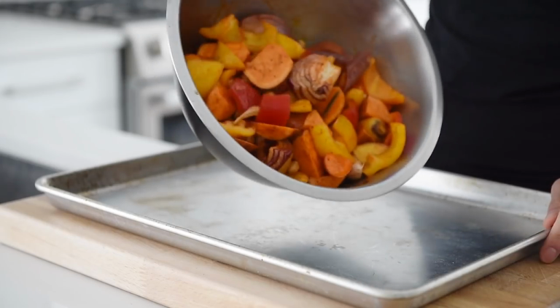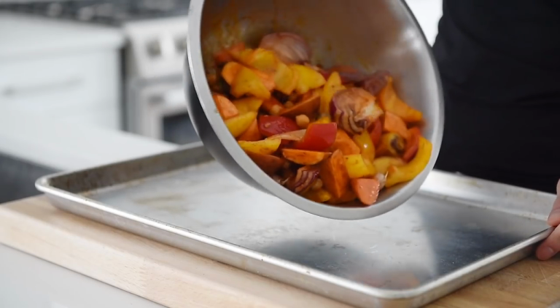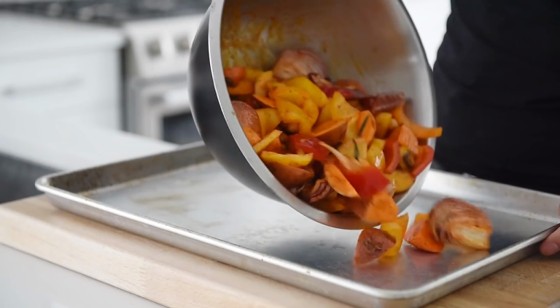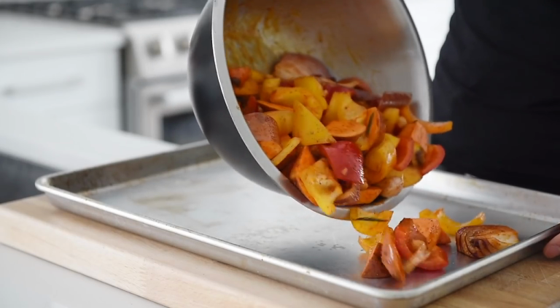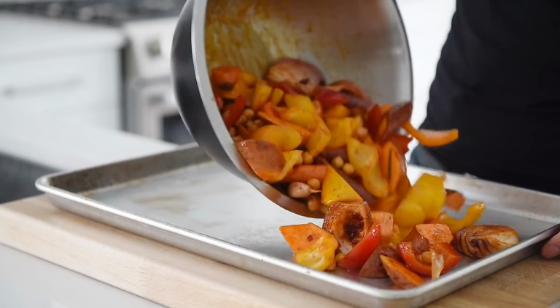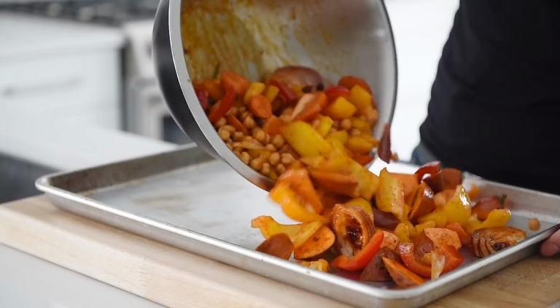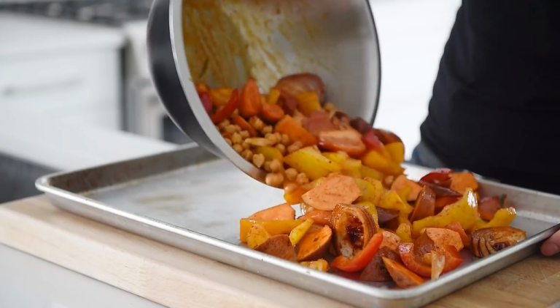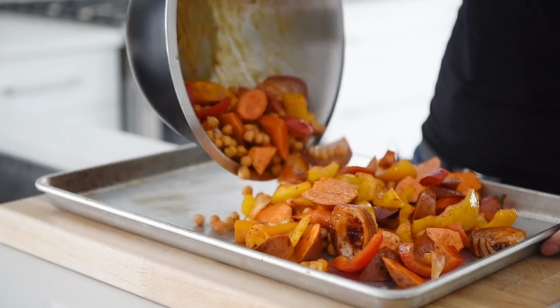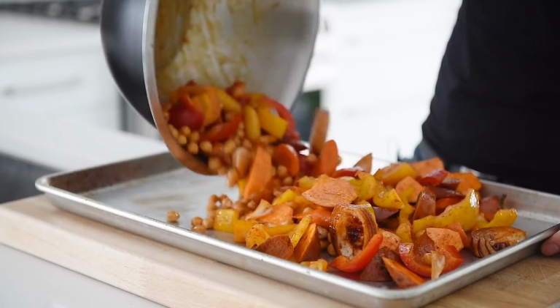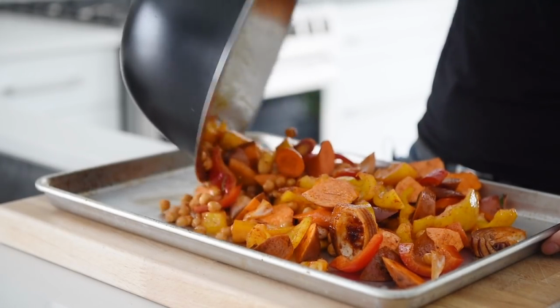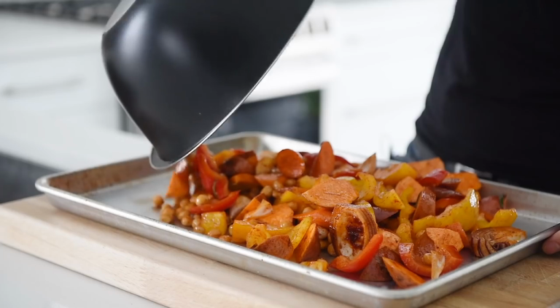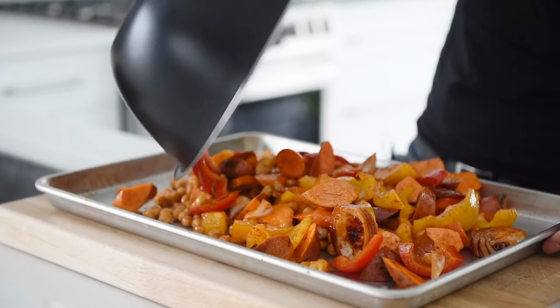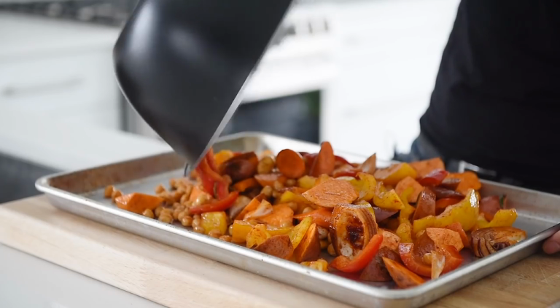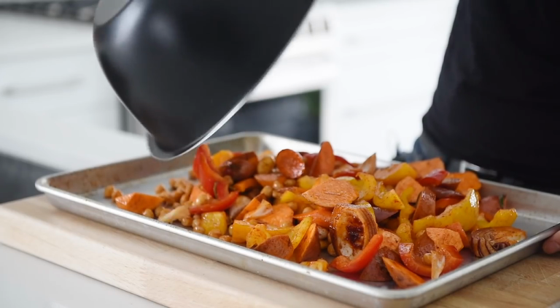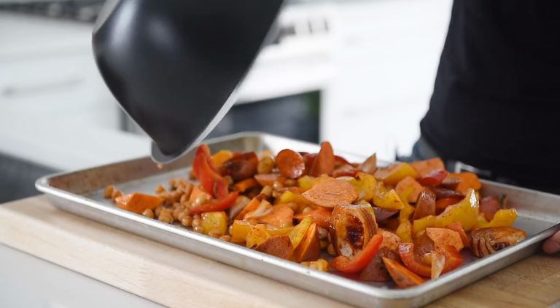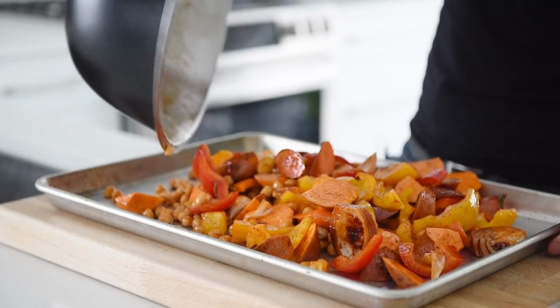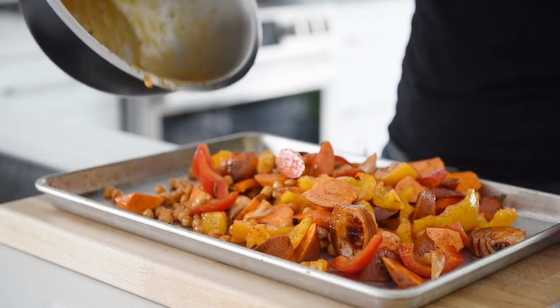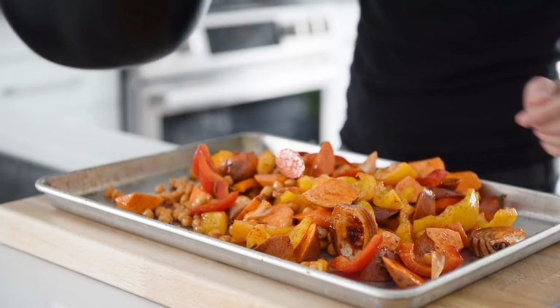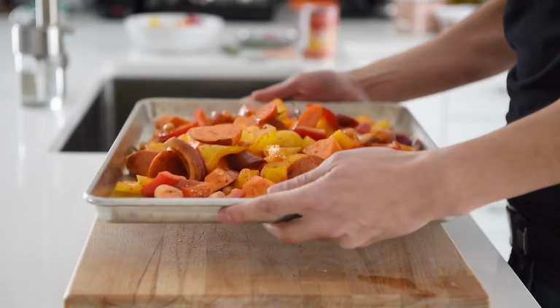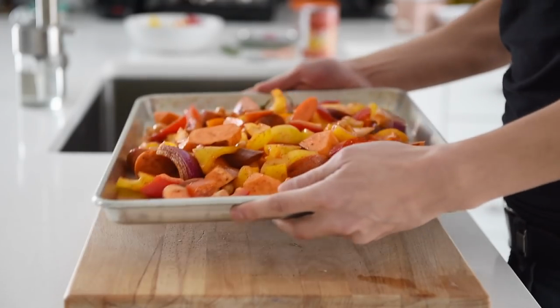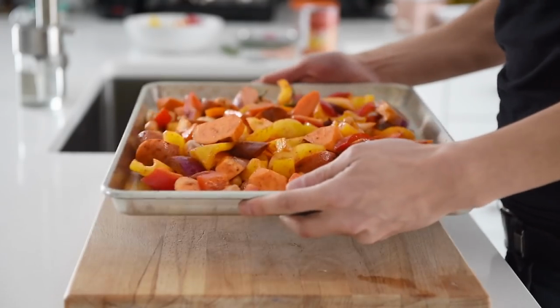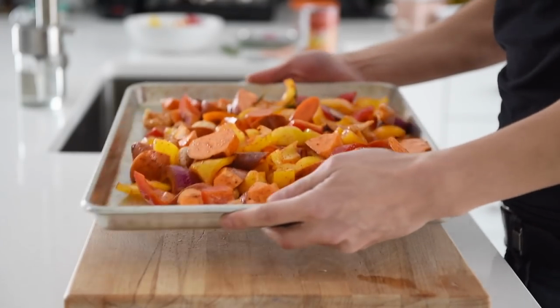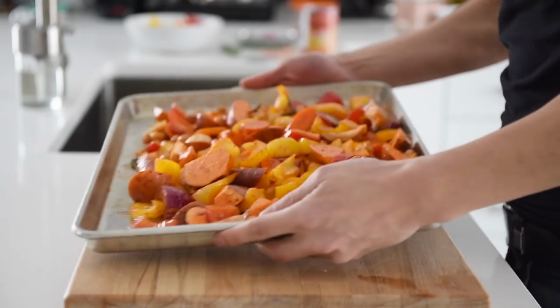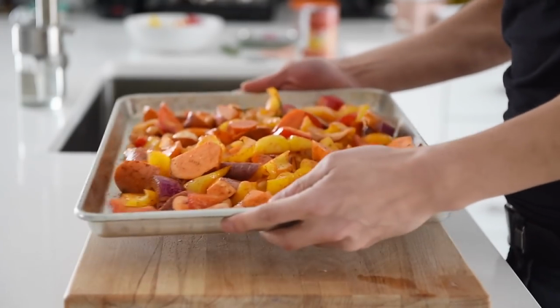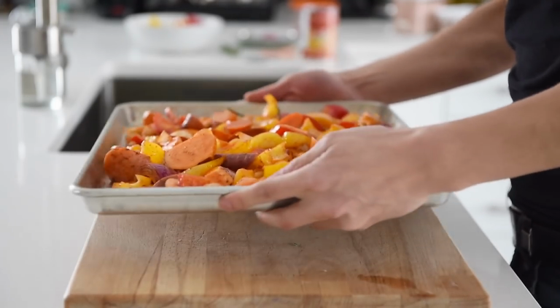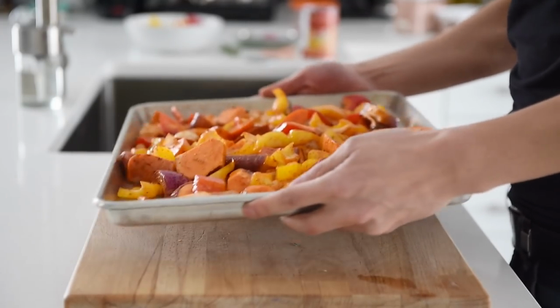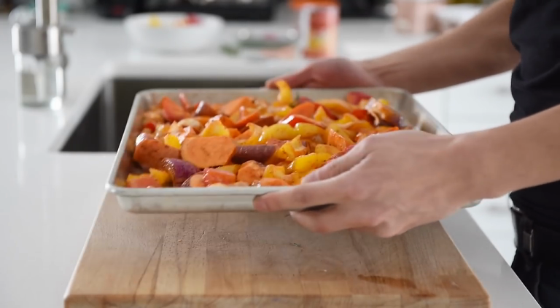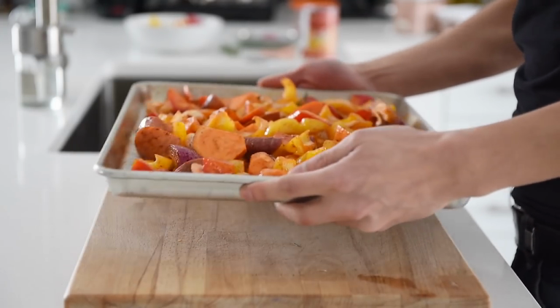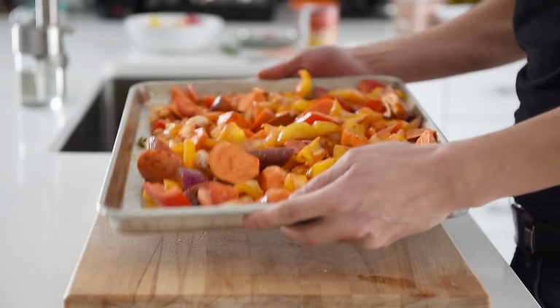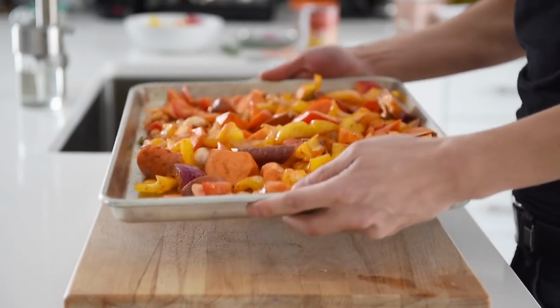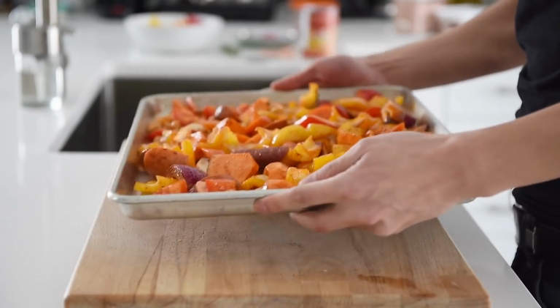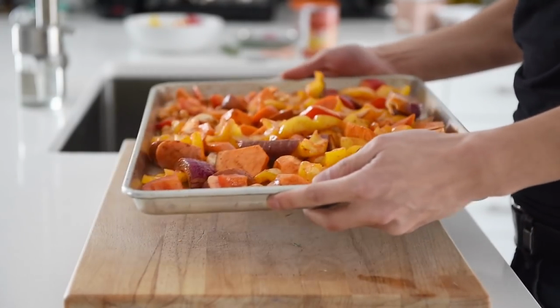Transfer the veggies to a baking tray. Spread the veggies out and bake in the oven for 30 to 40 minutes.